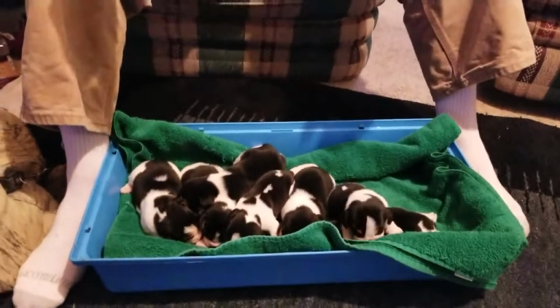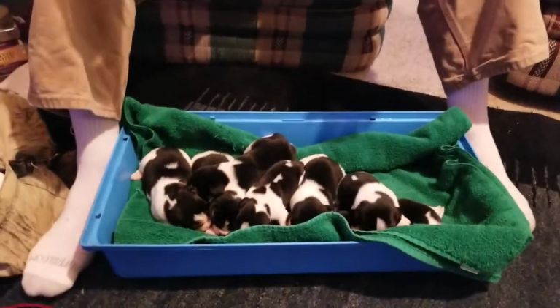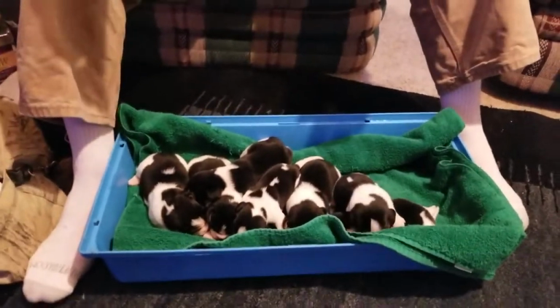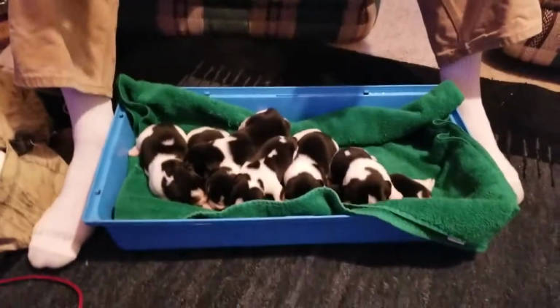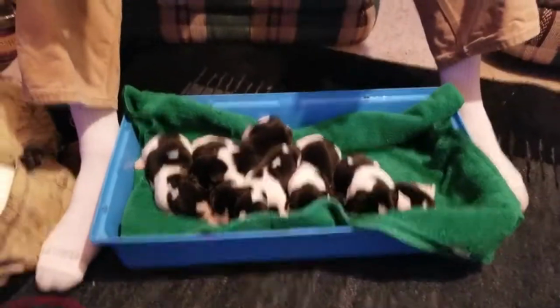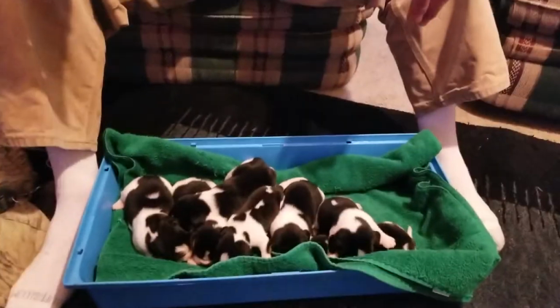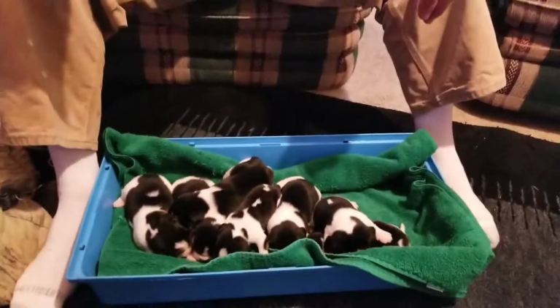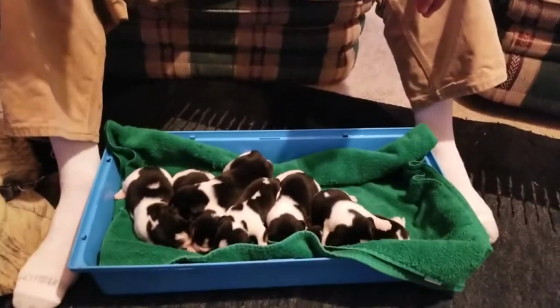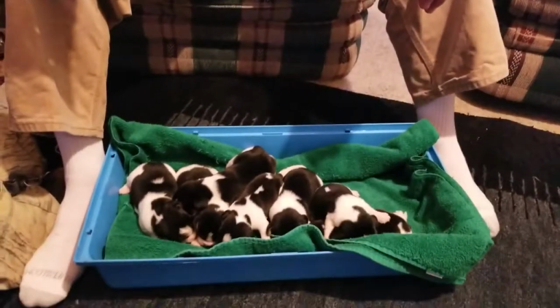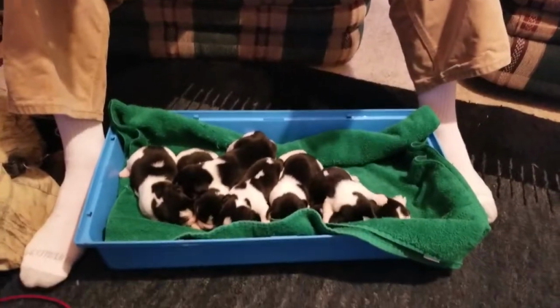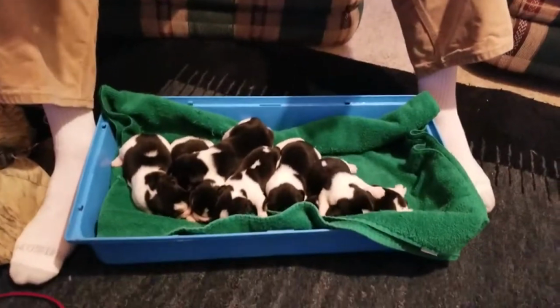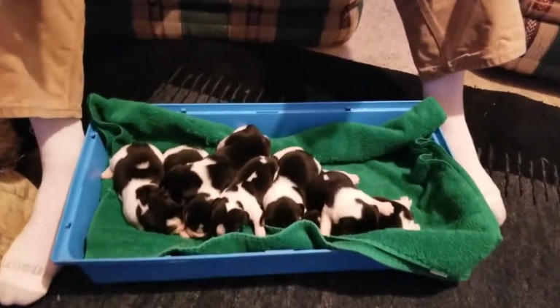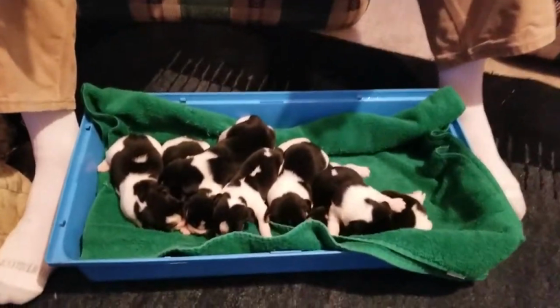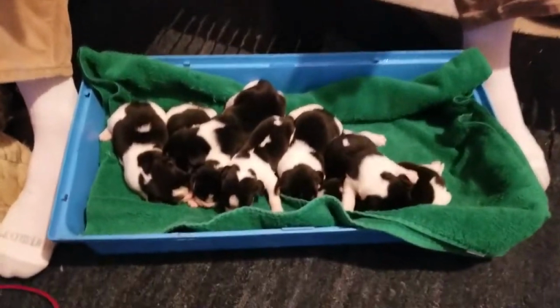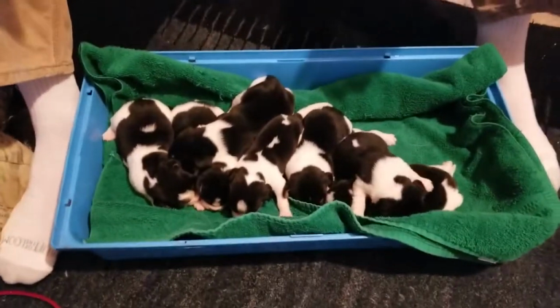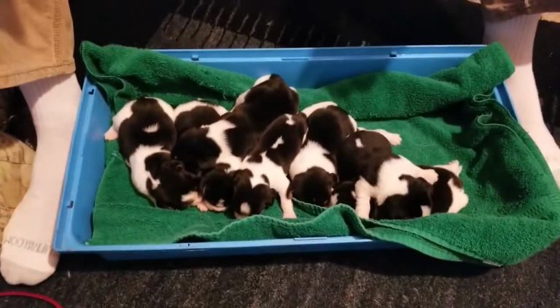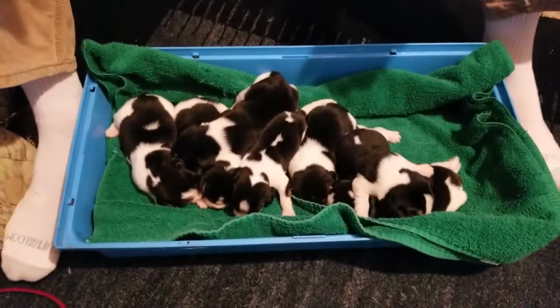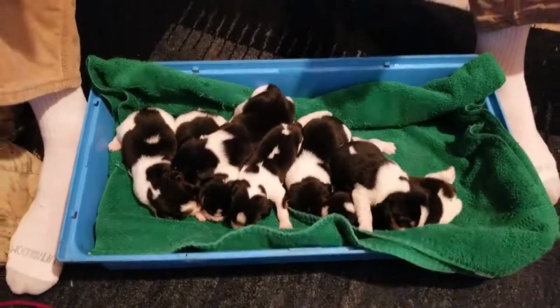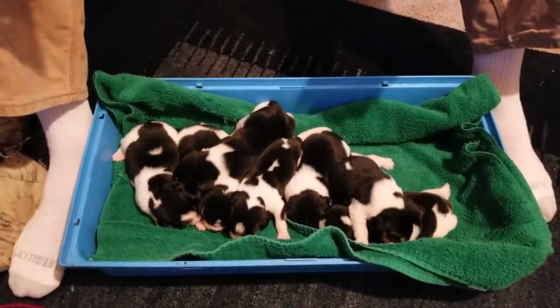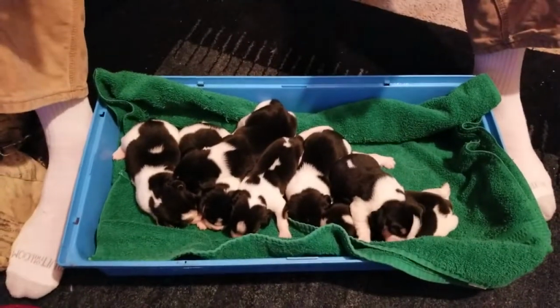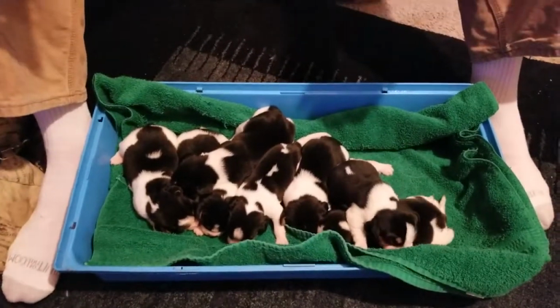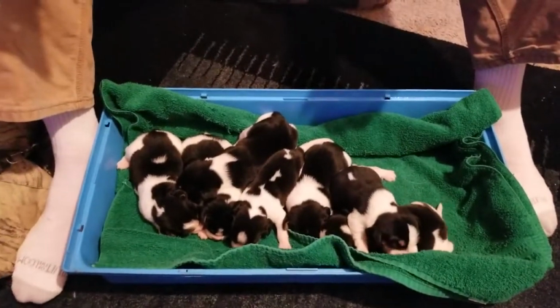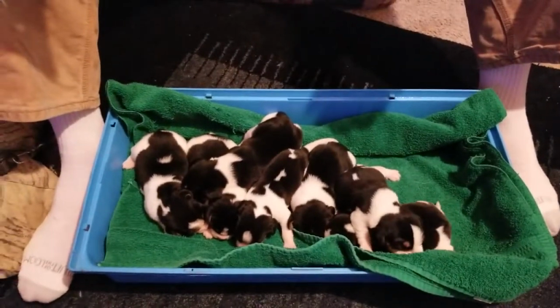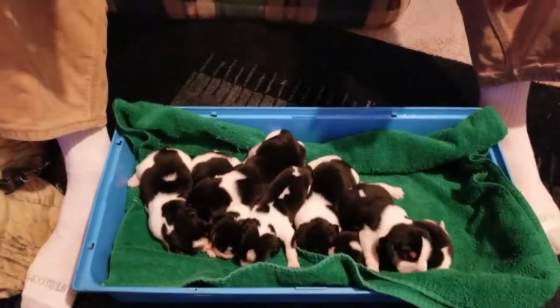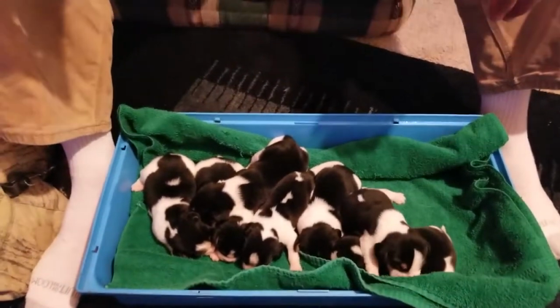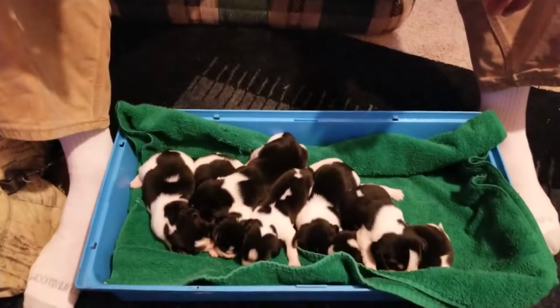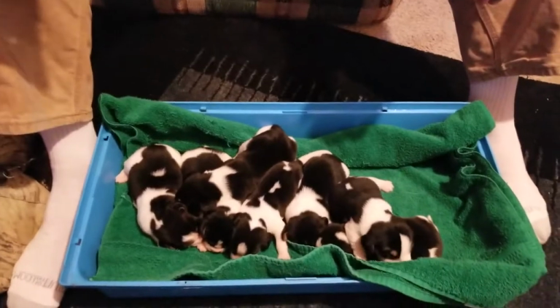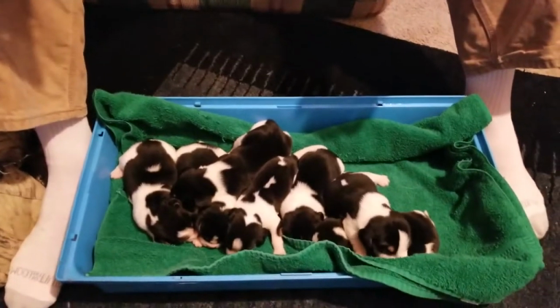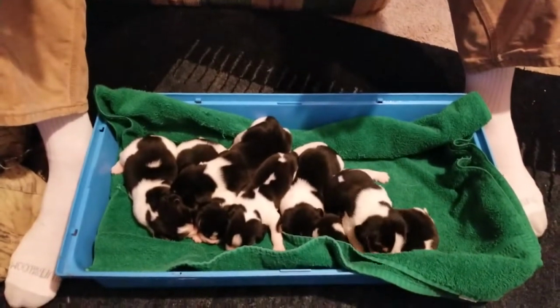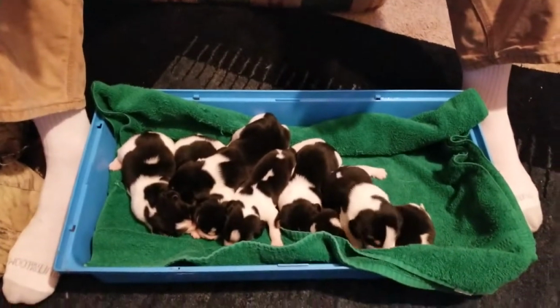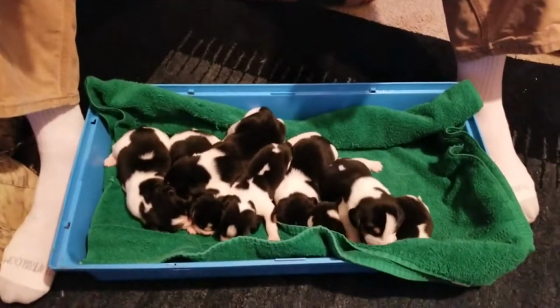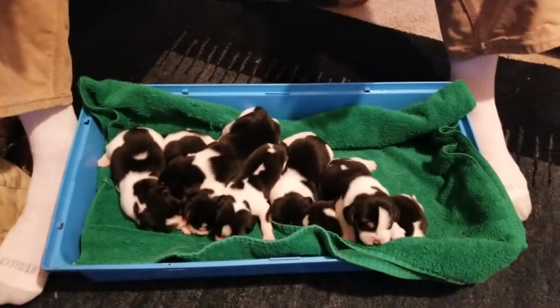All righty. There they were. And how many girls and how many boys? Five girls and two boys.